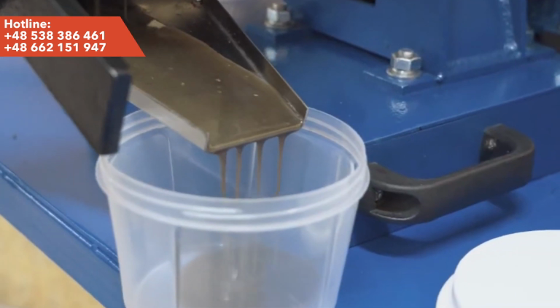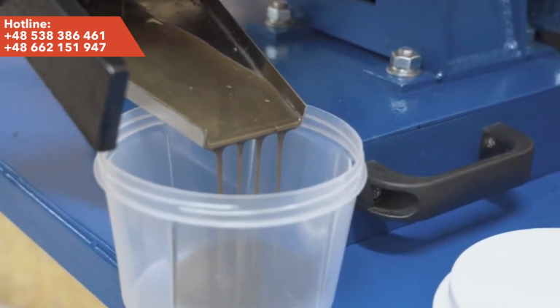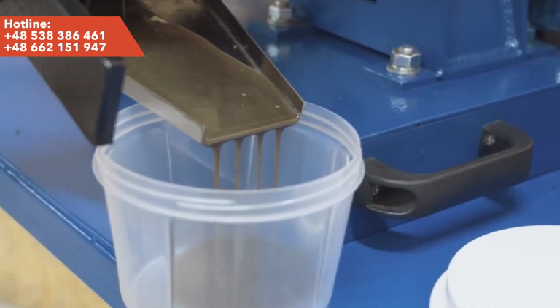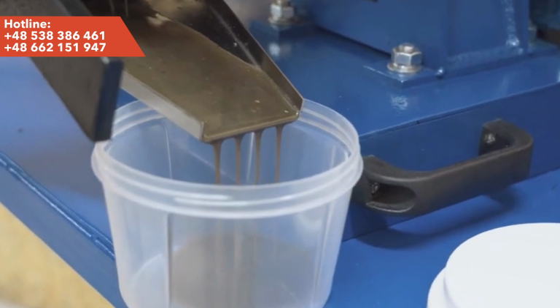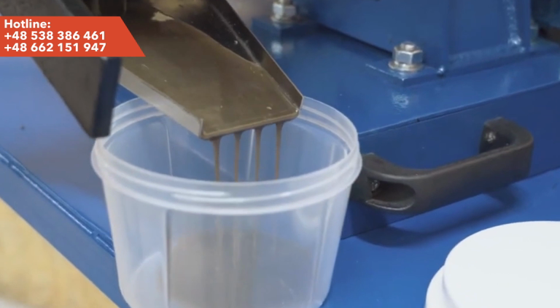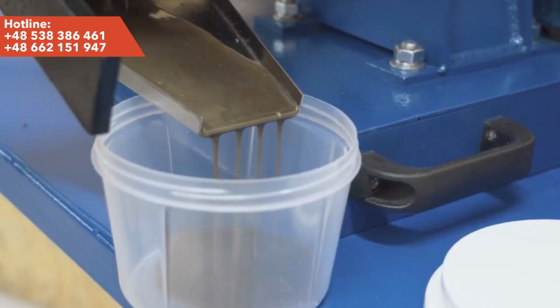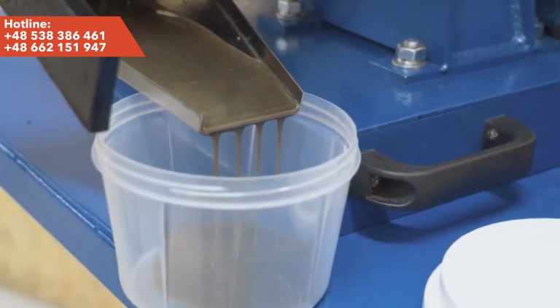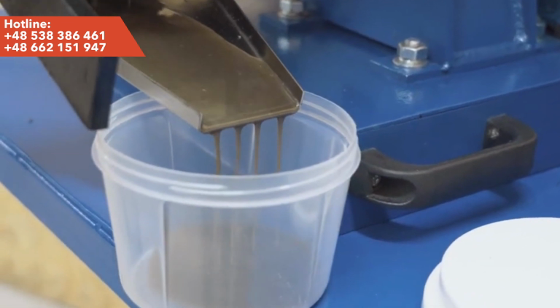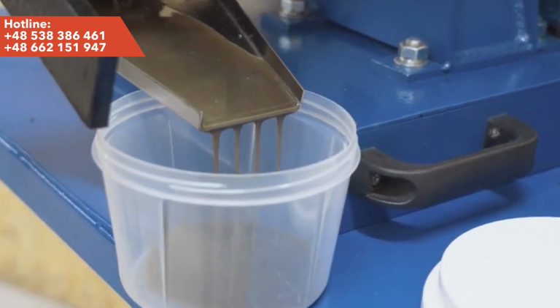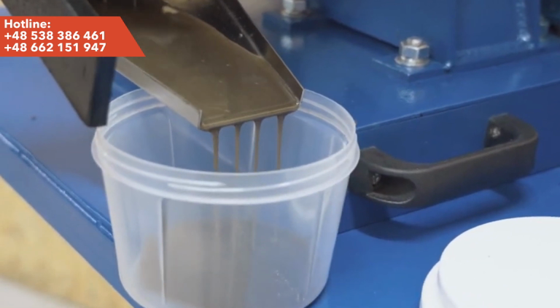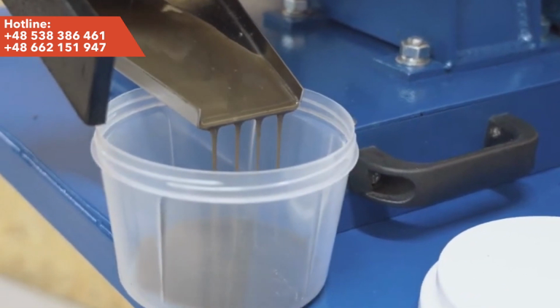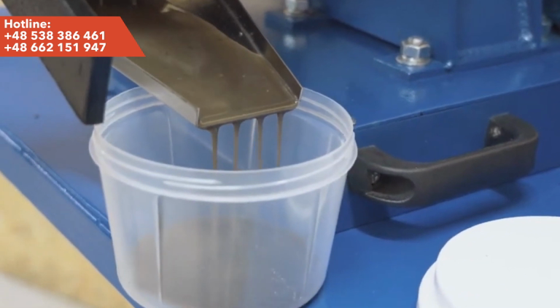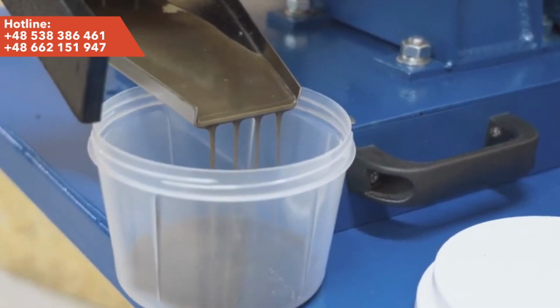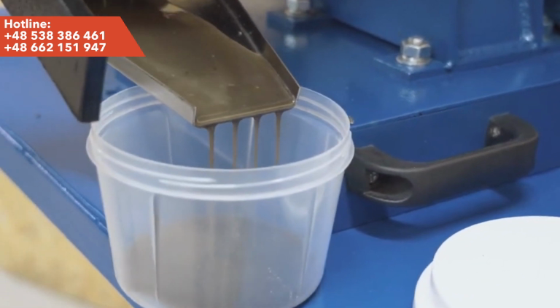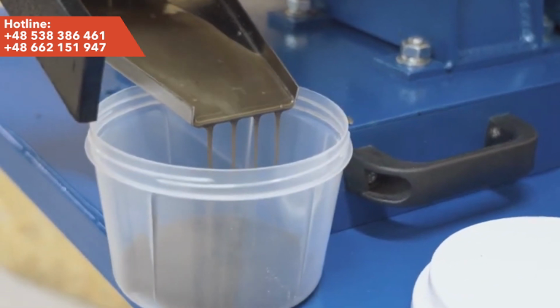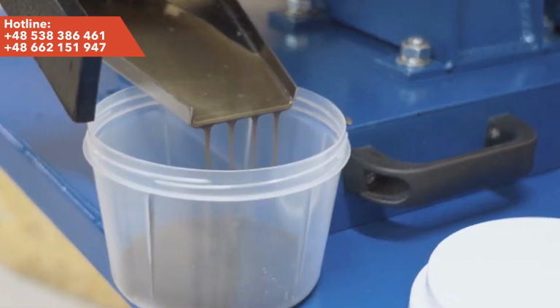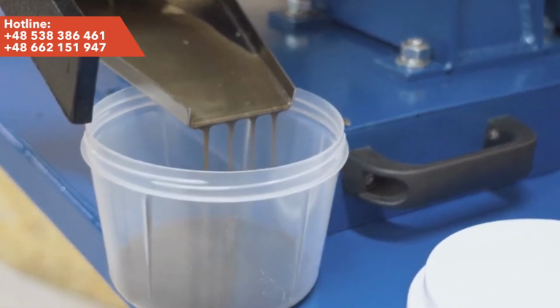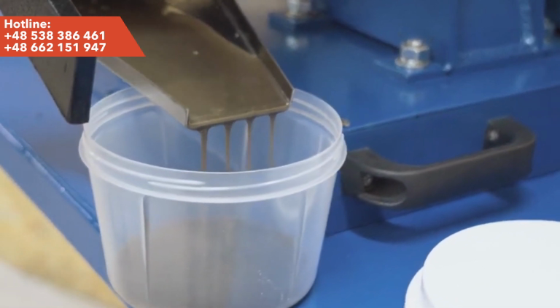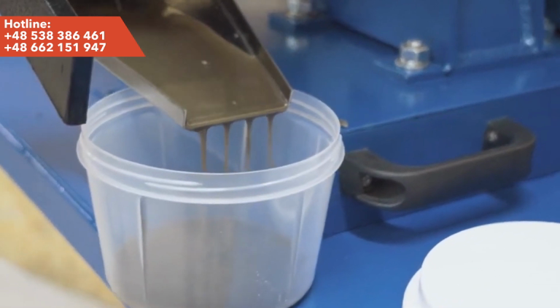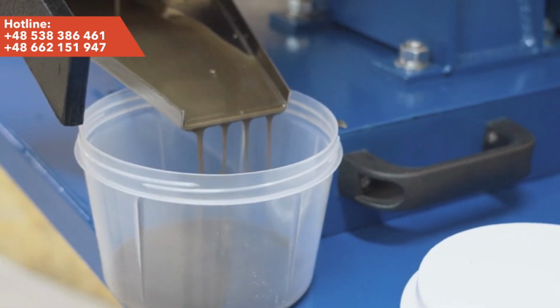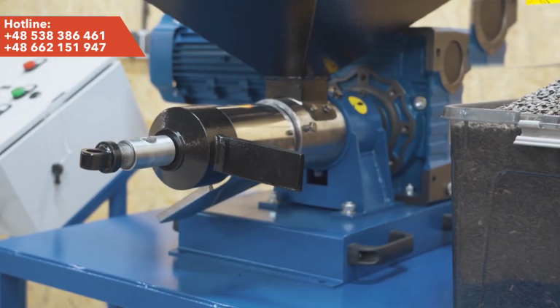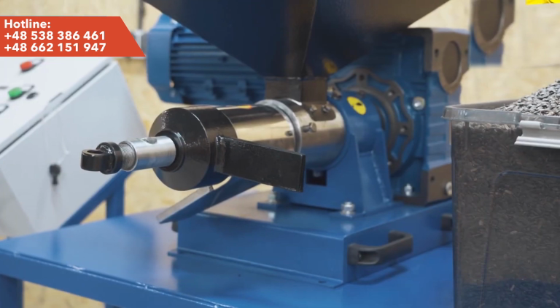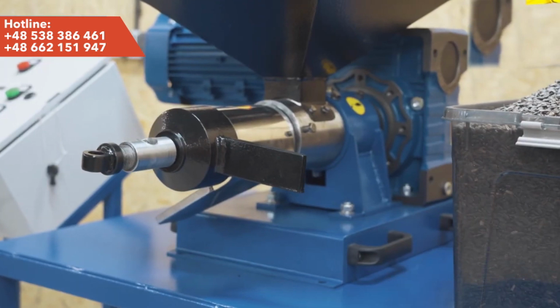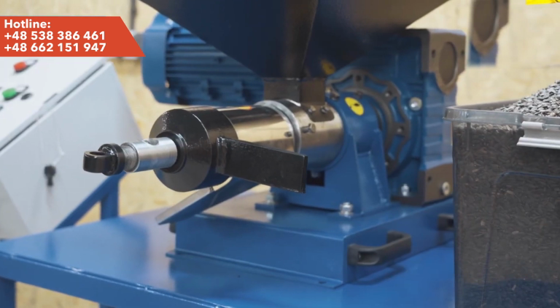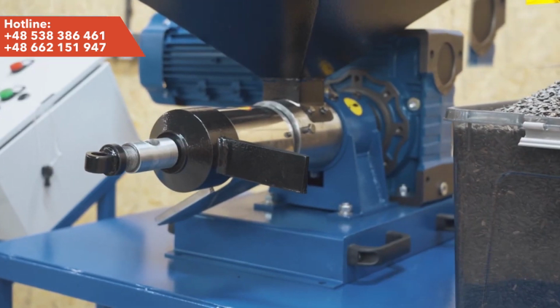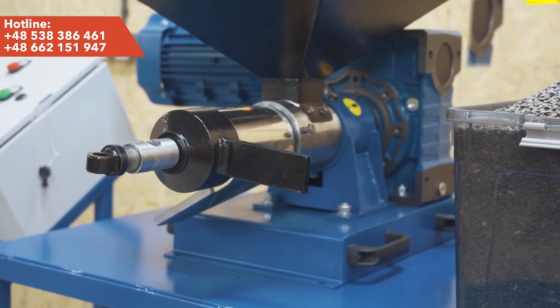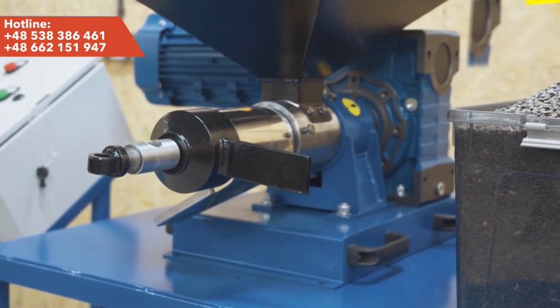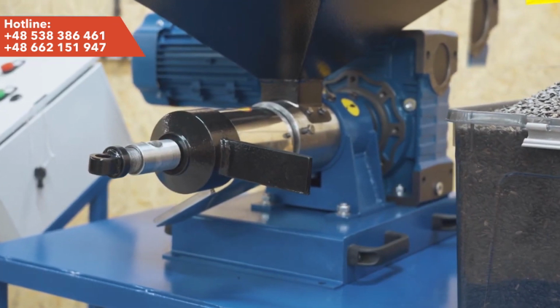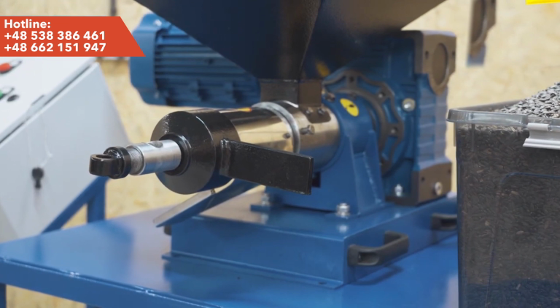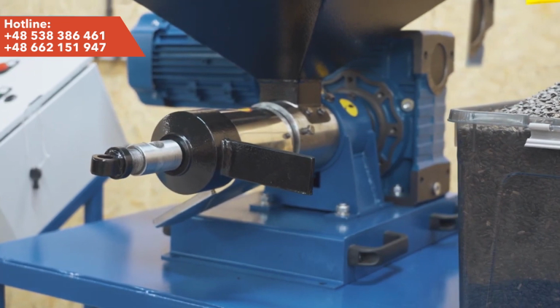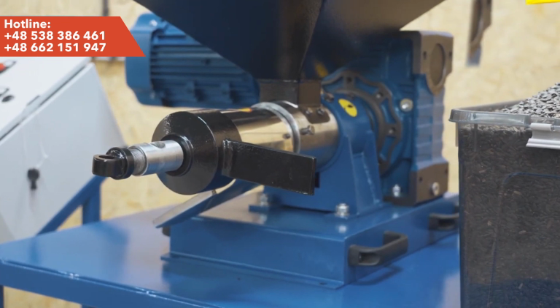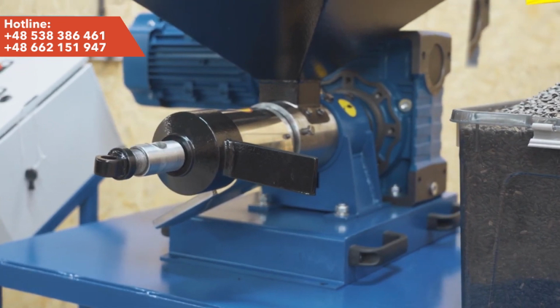Thanks to its exceptional performance, reliability, and simple design, our oil press is ideal for small businesses.